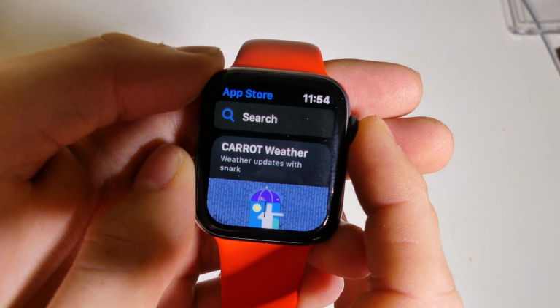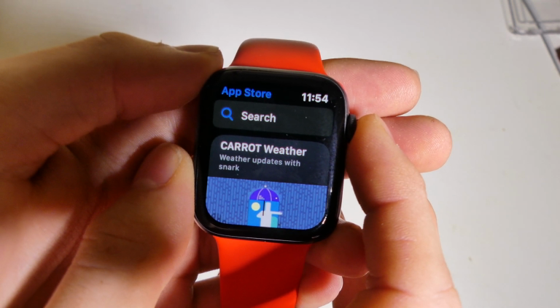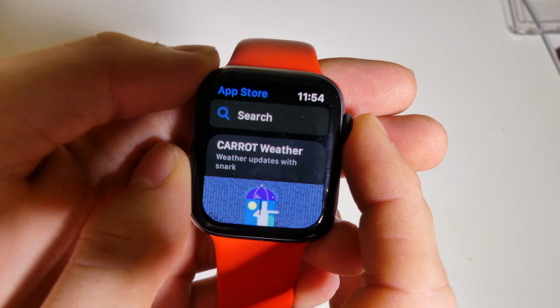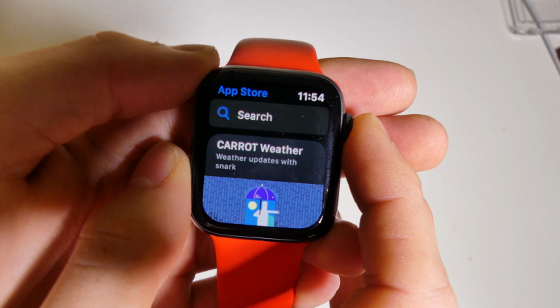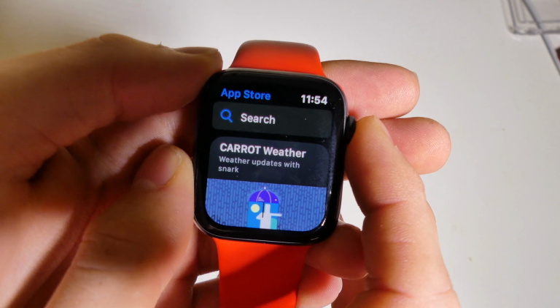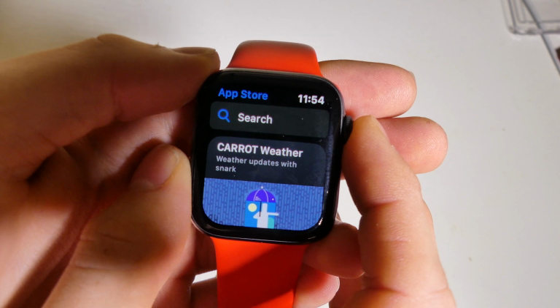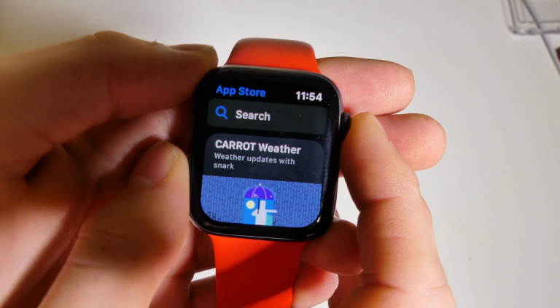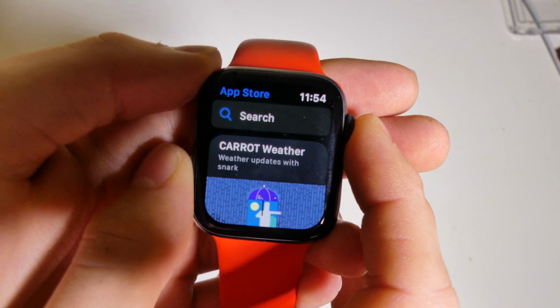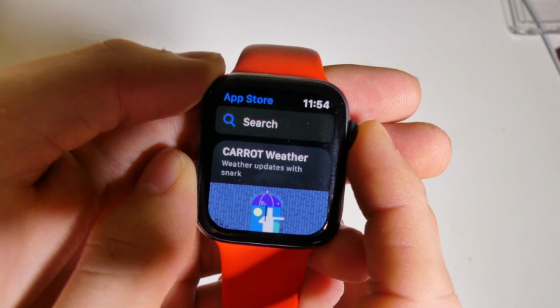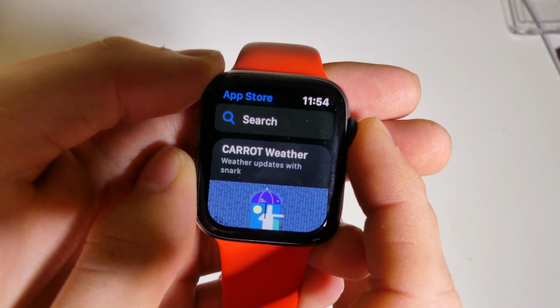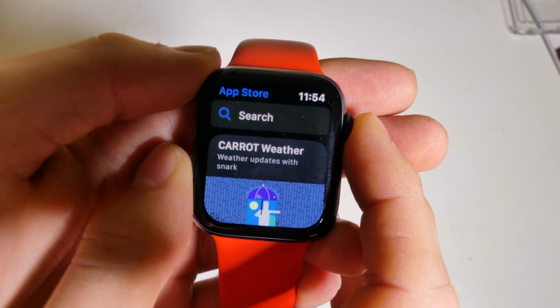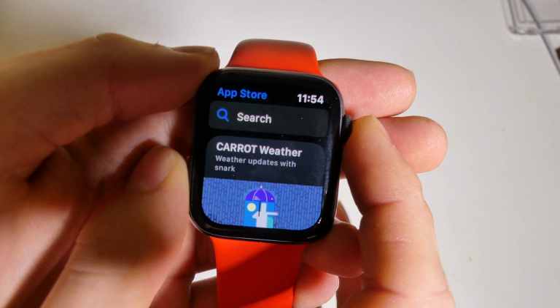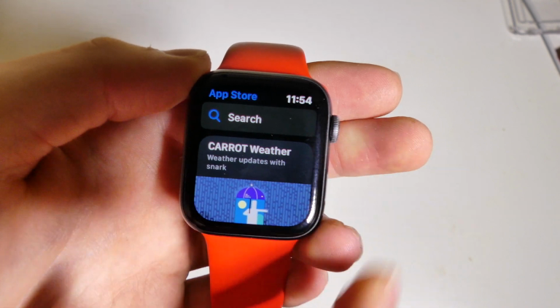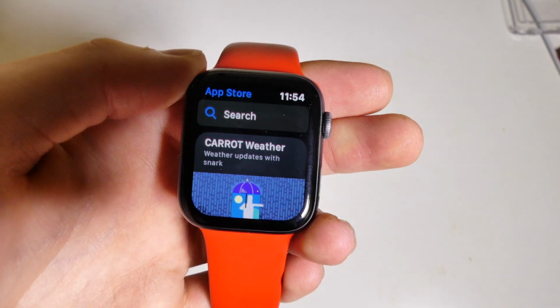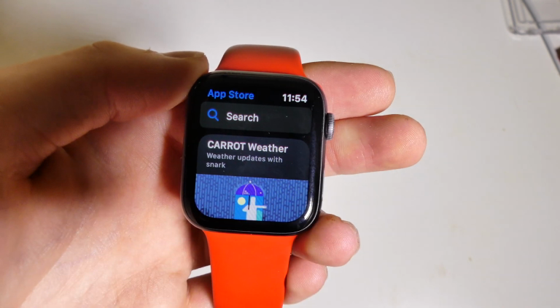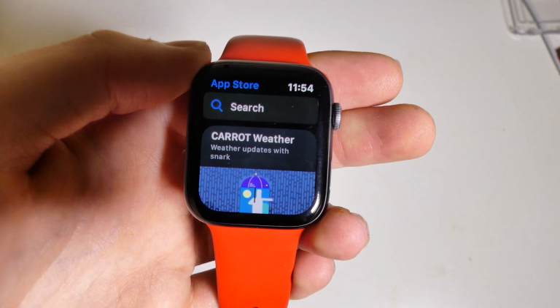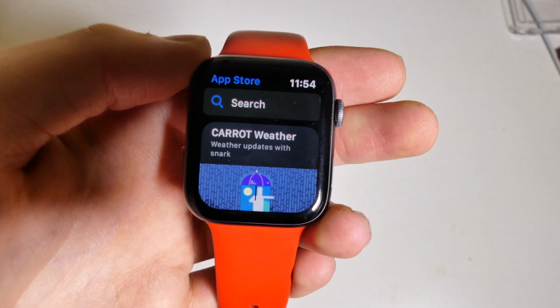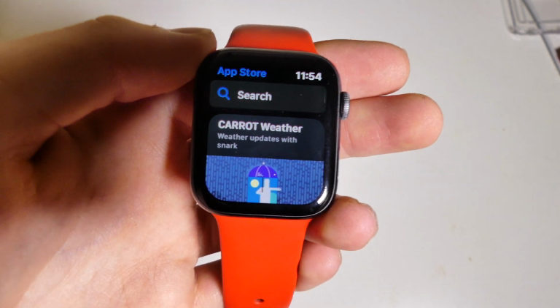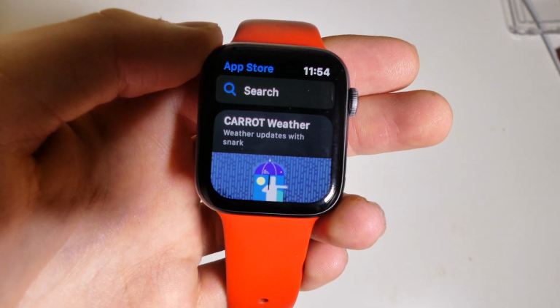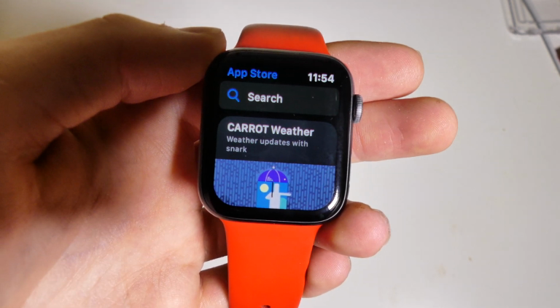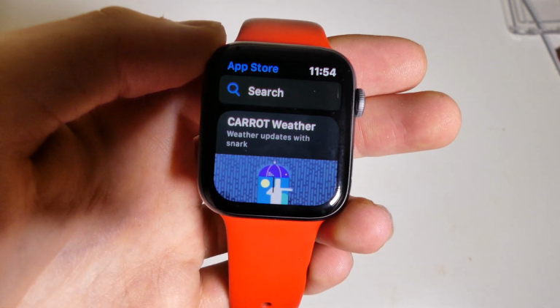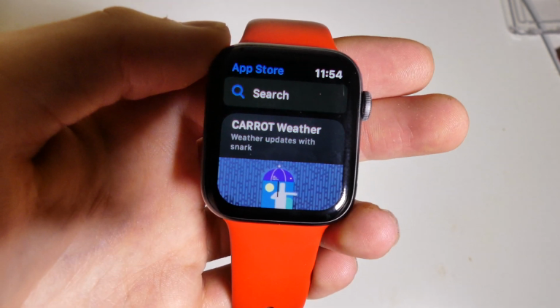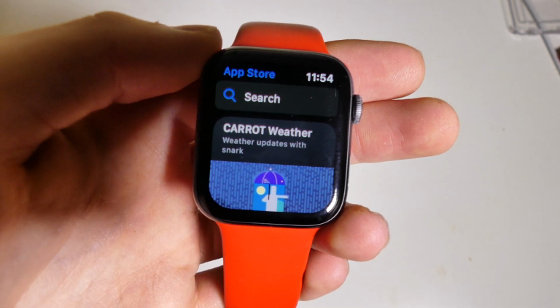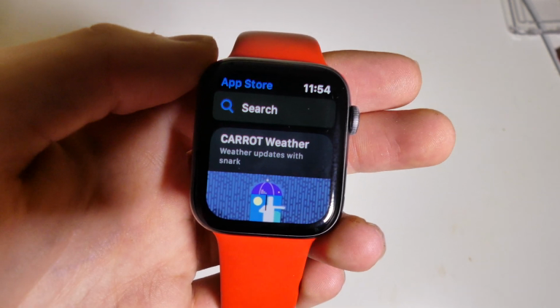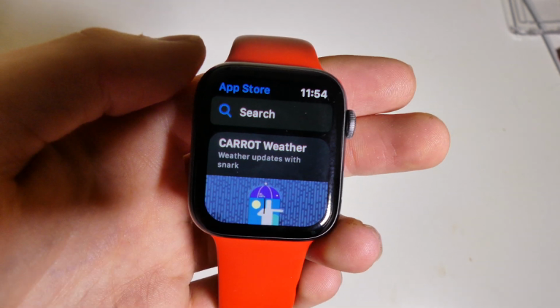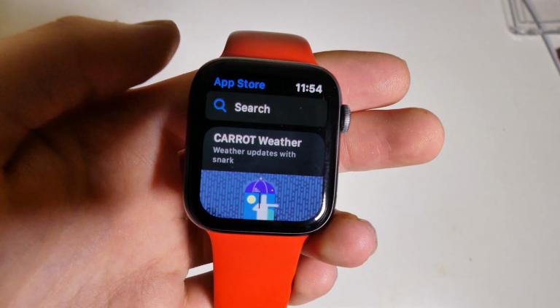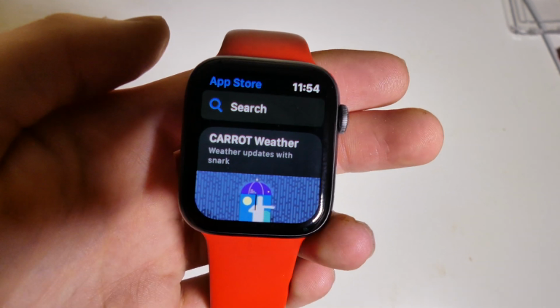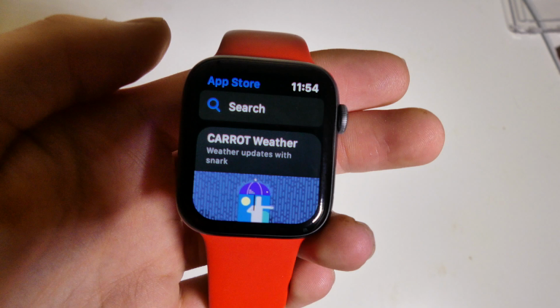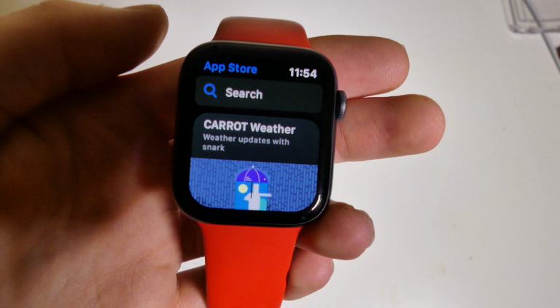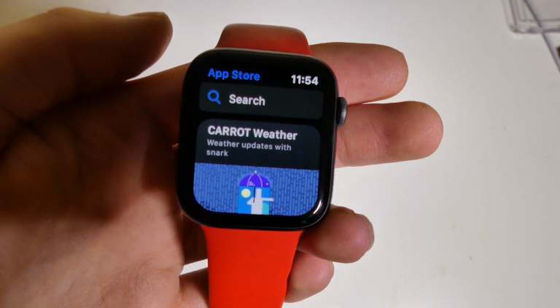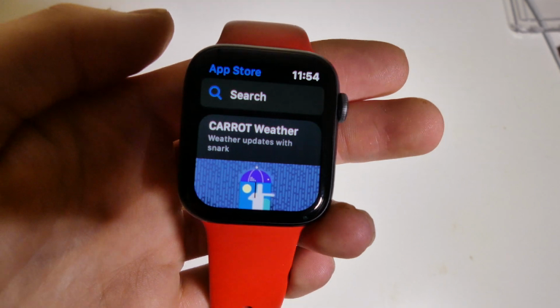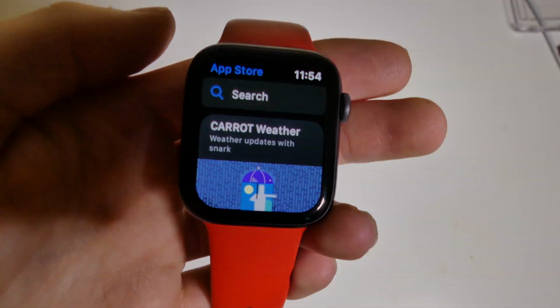So that's just a quick peek at the App Store on watchOS 6 and what it's going to look like, and how you're going to do all your app downloading and updates. This has been Colin with Tech Out — don't forget to comment, rate, and subscribe, and as always, have a great day.